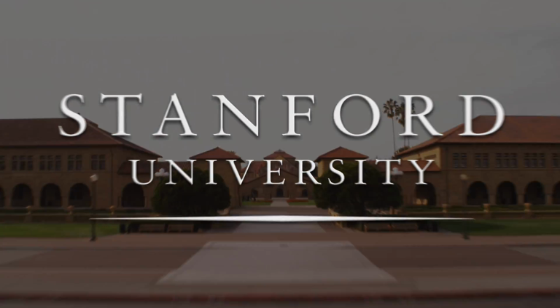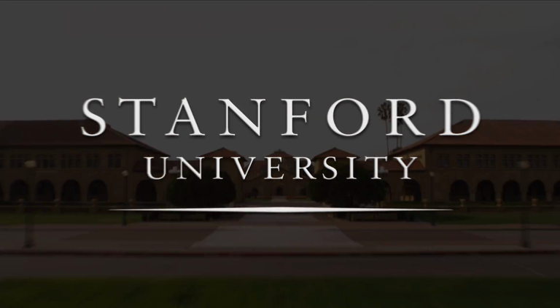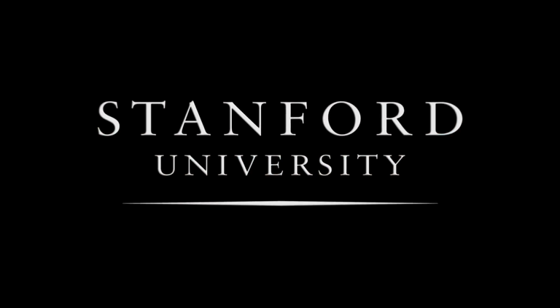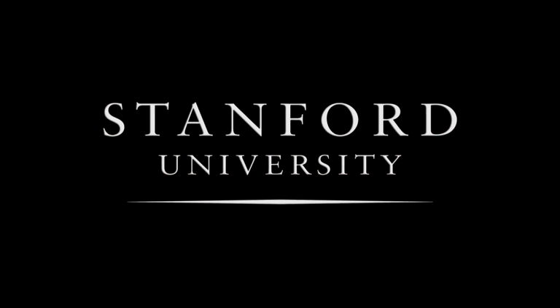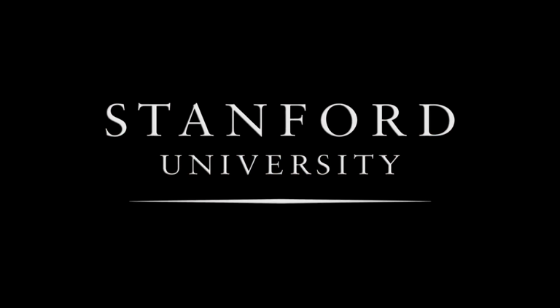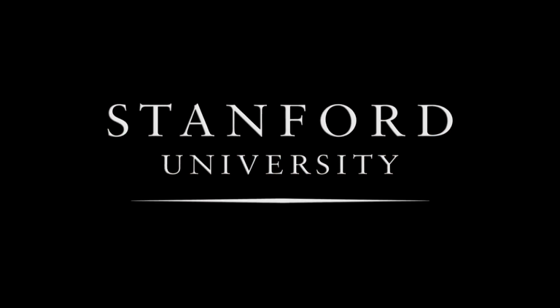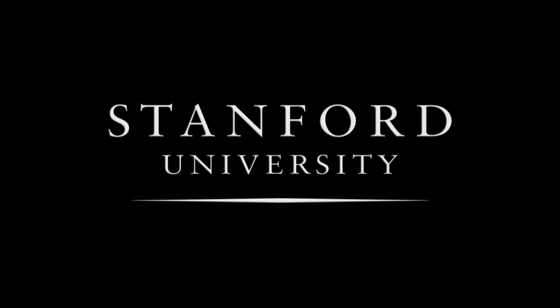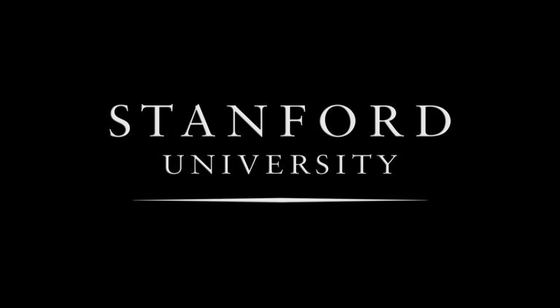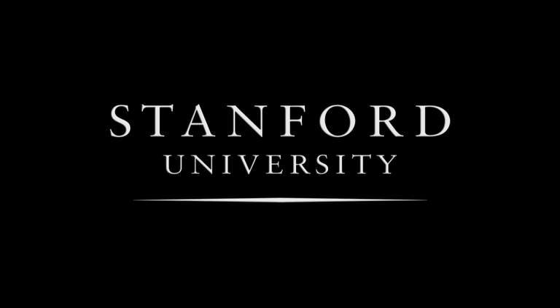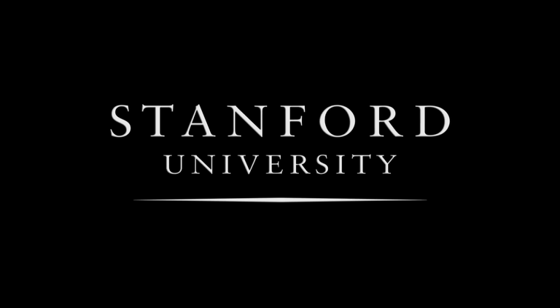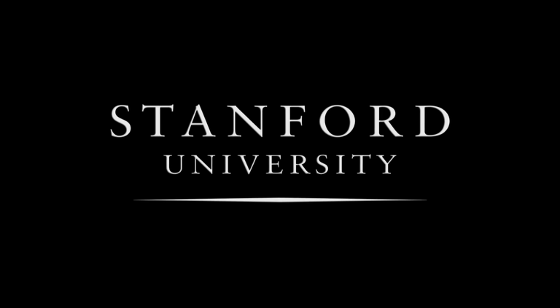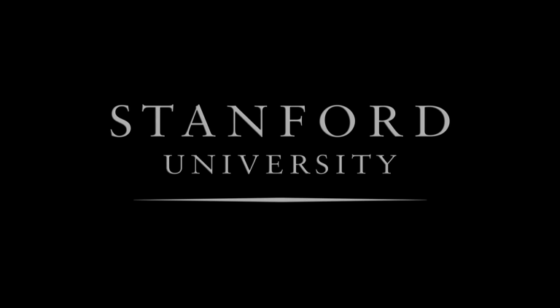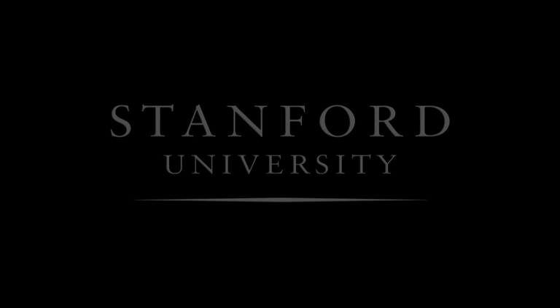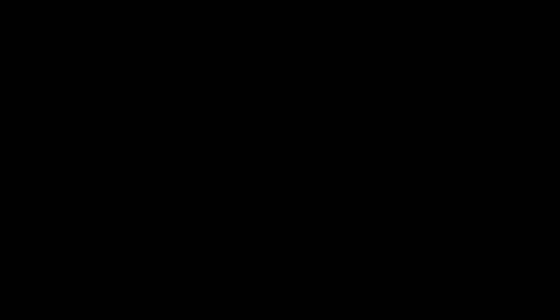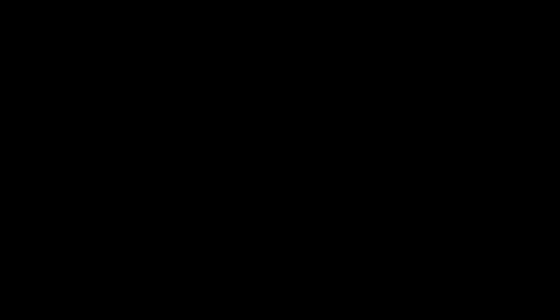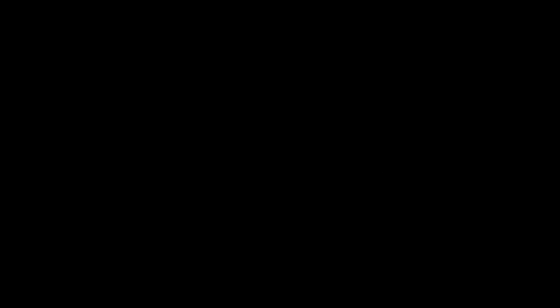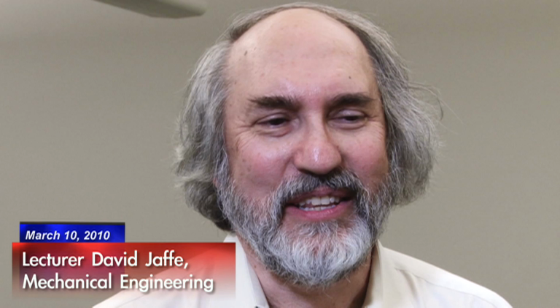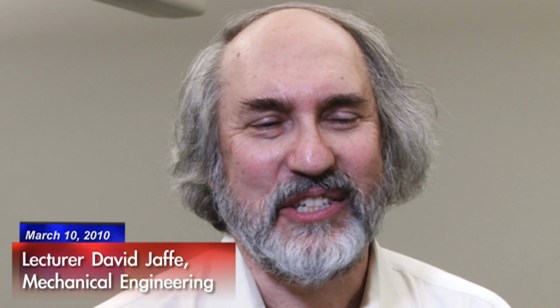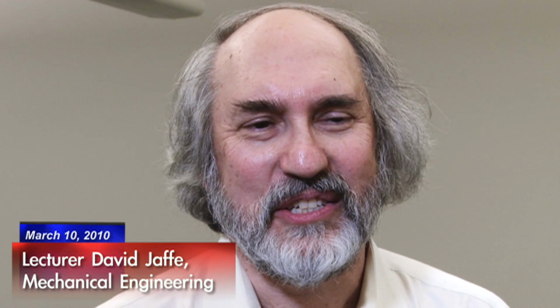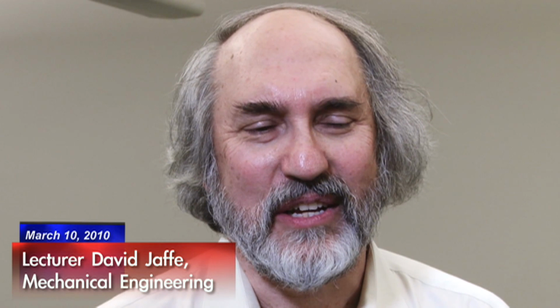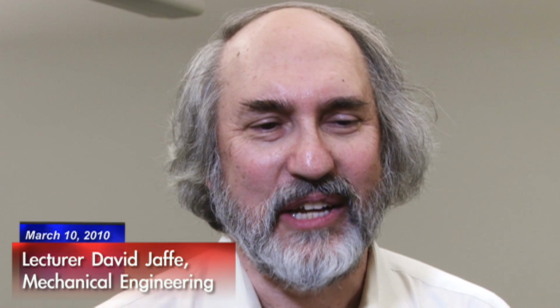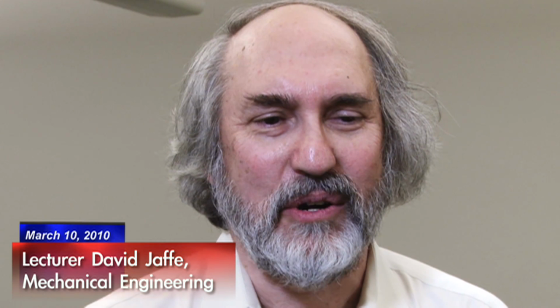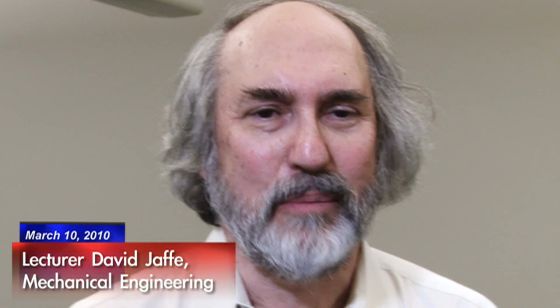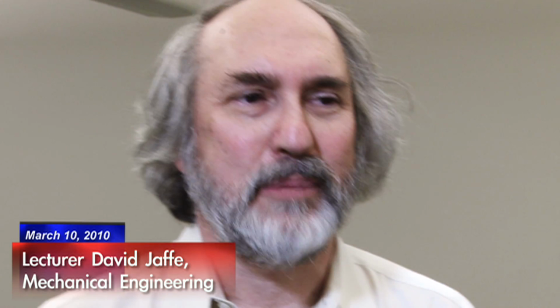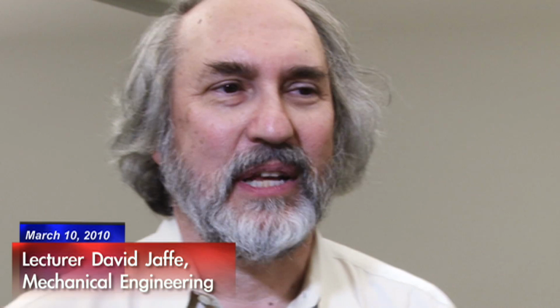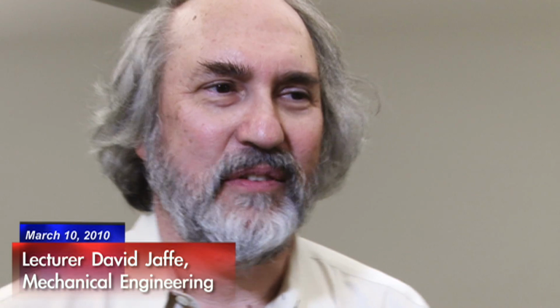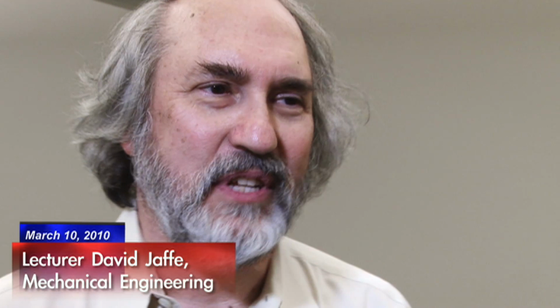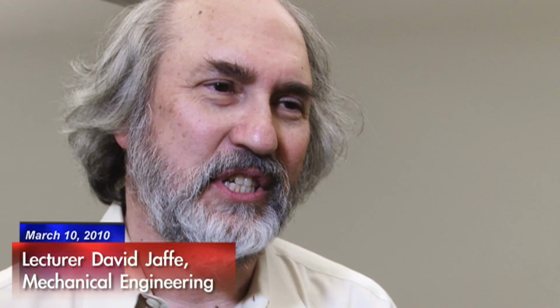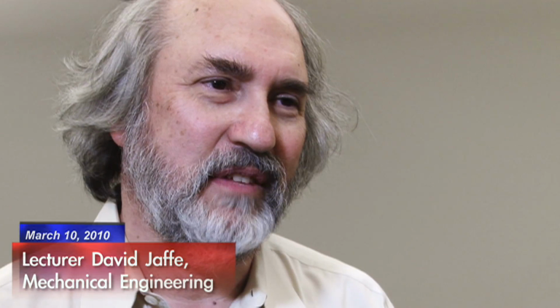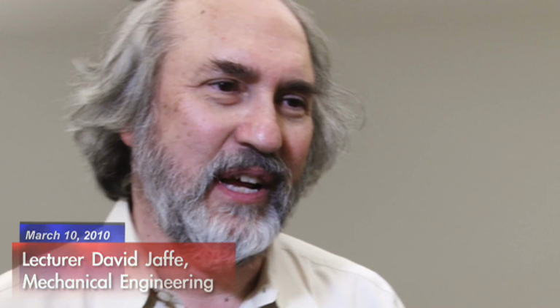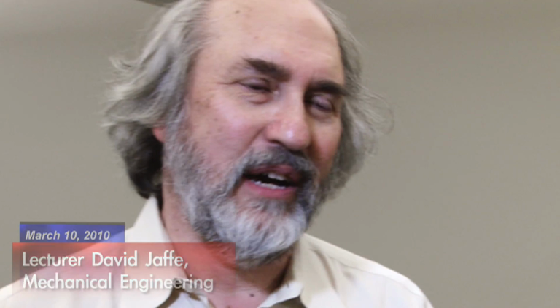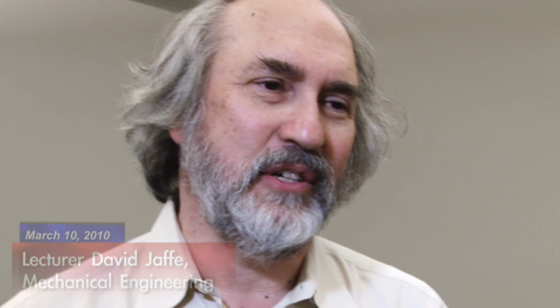Stanford University. This is a class called Perspectives in Assistive Technology.